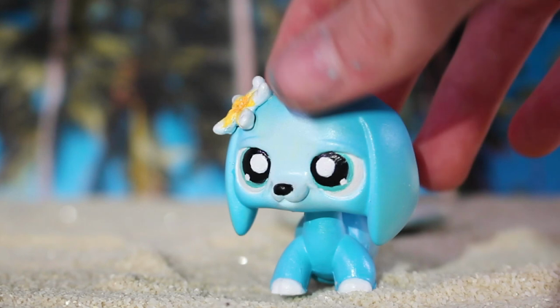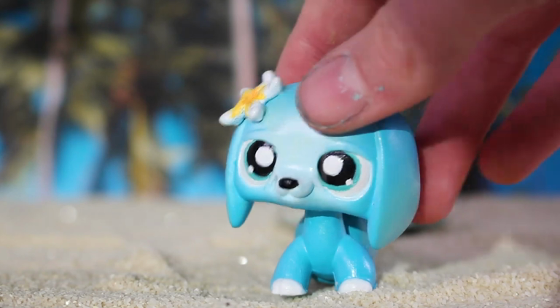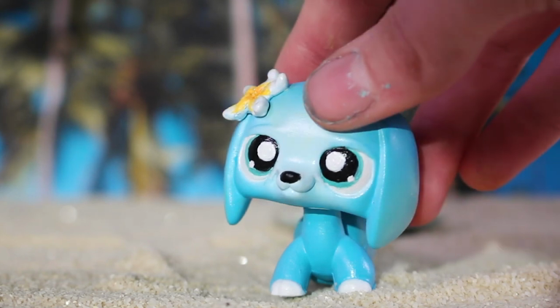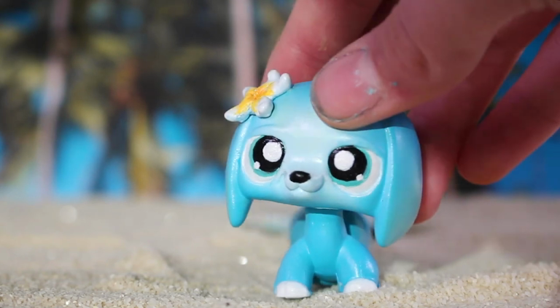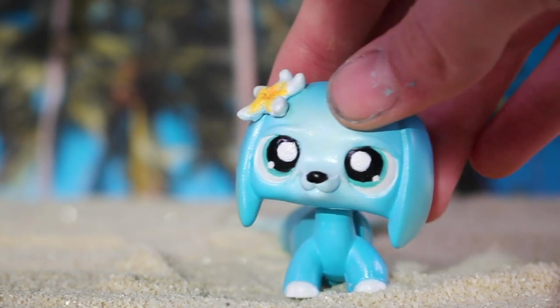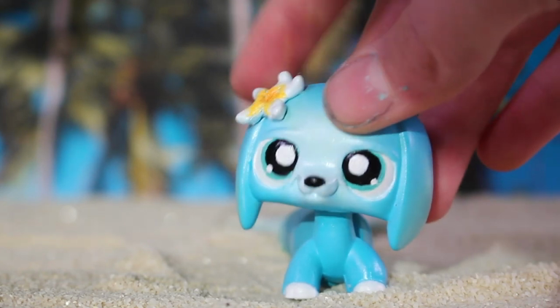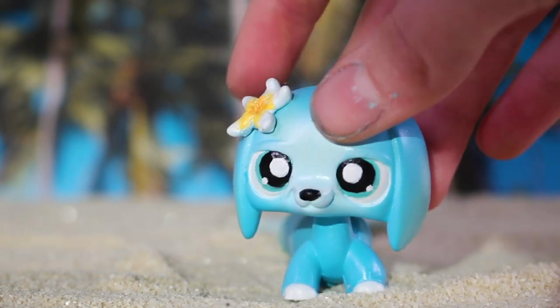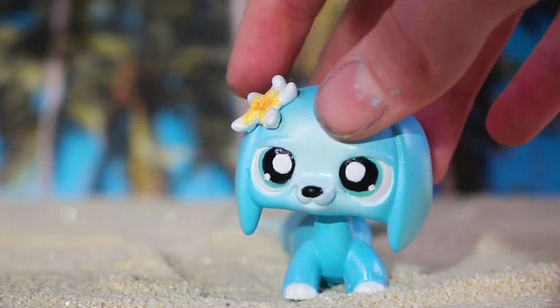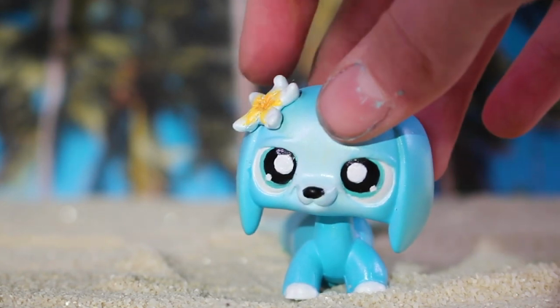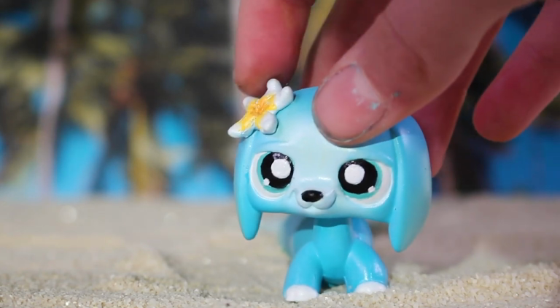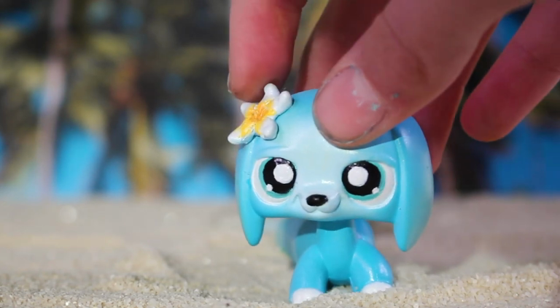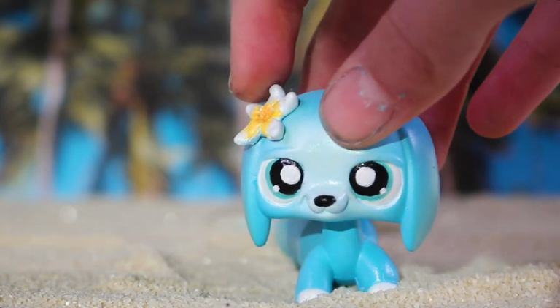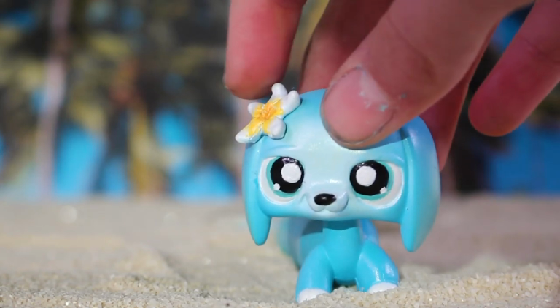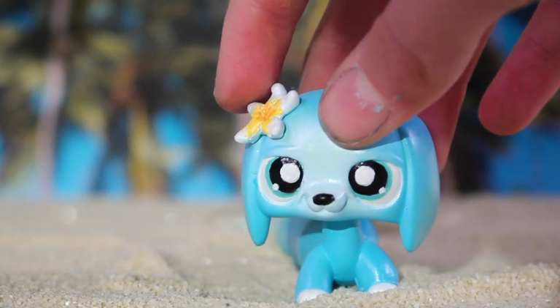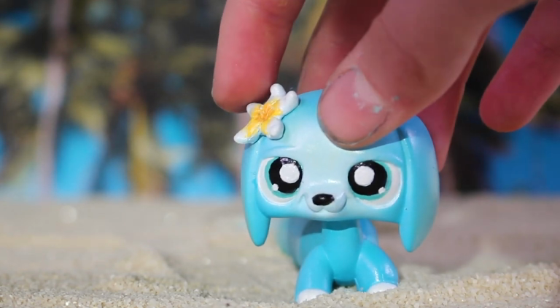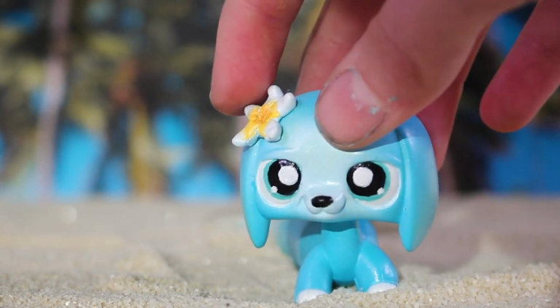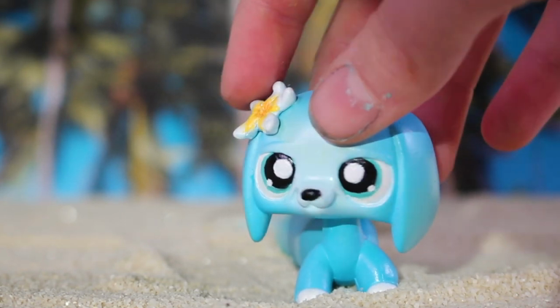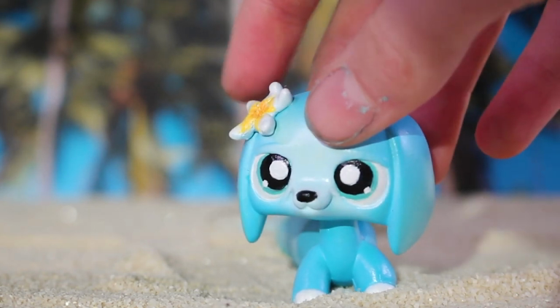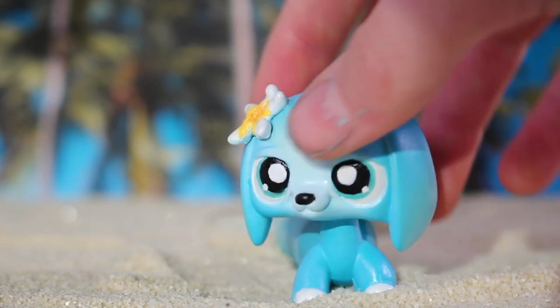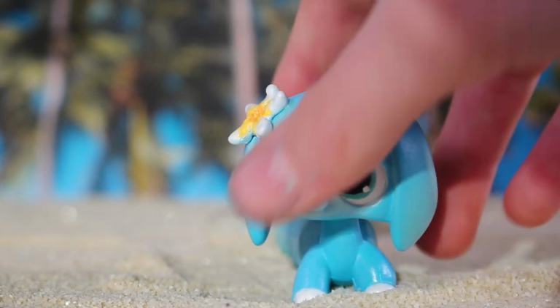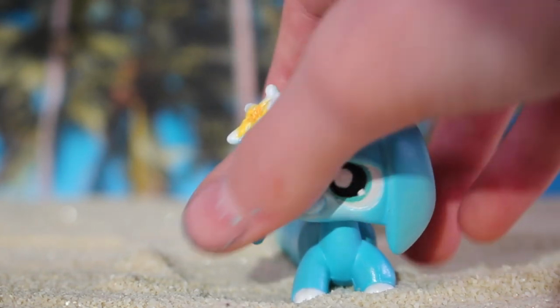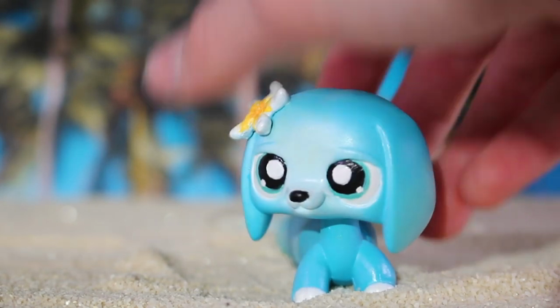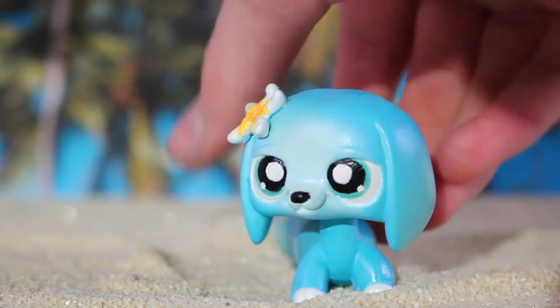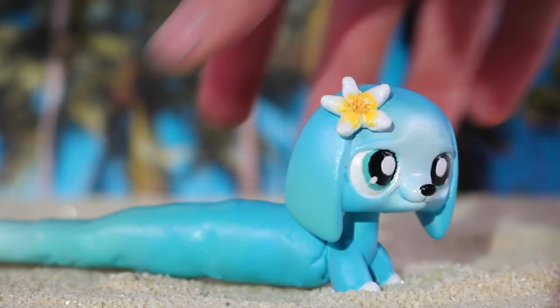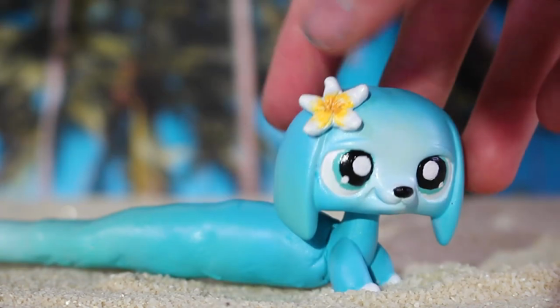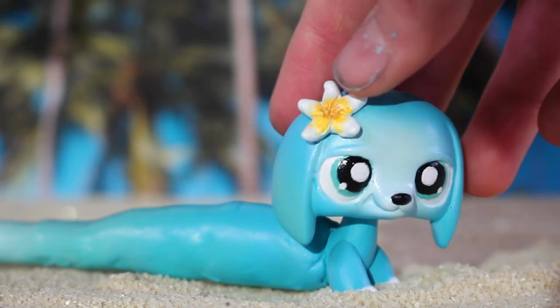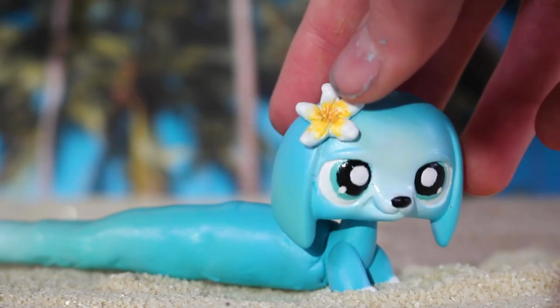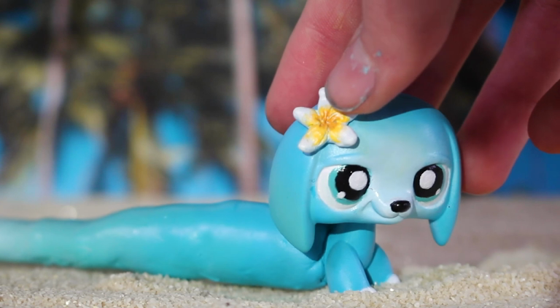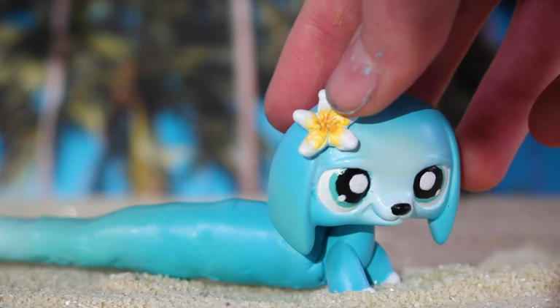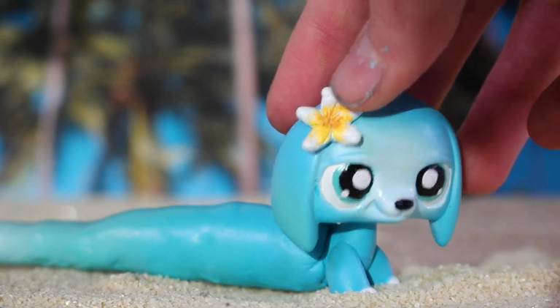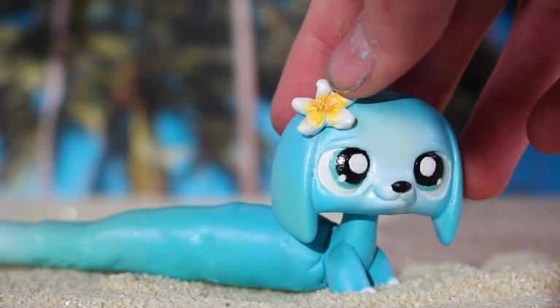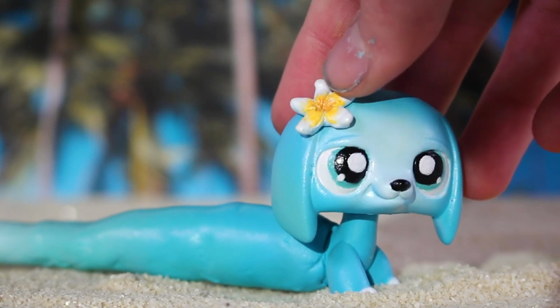She has white paws and a white flower at the top, which is a frangipani, and it's yellow in the middle.